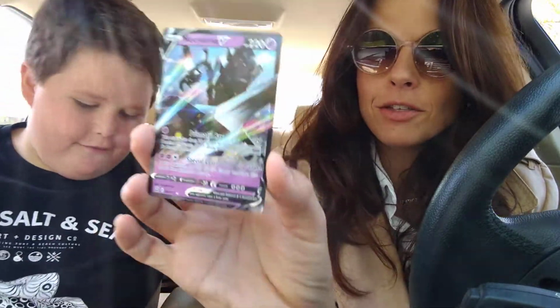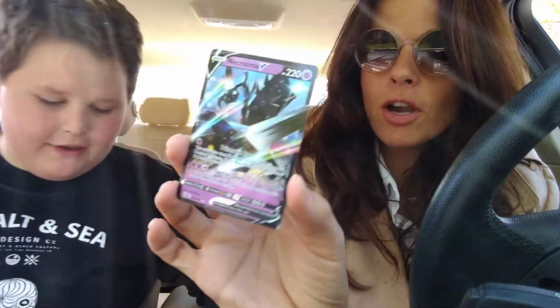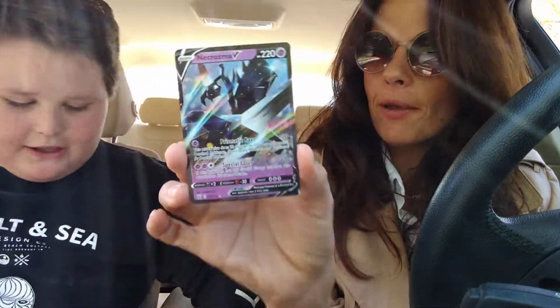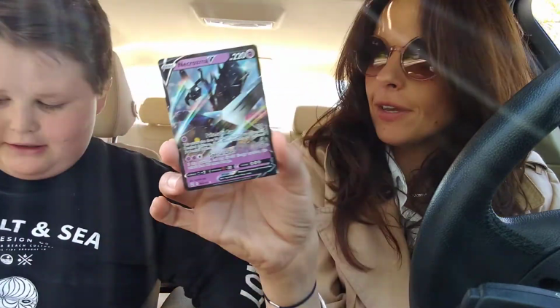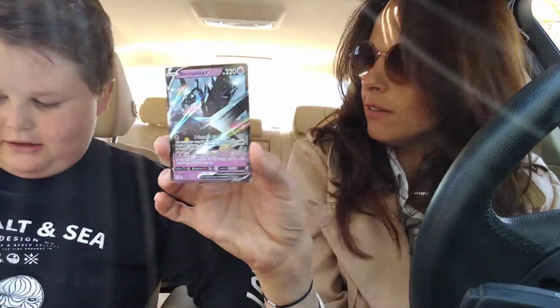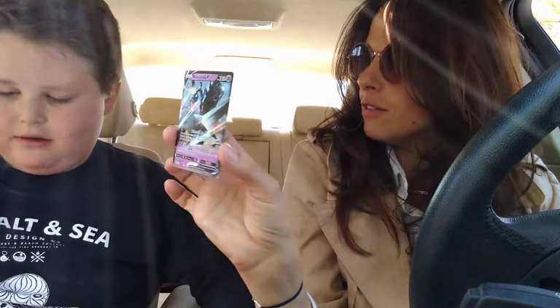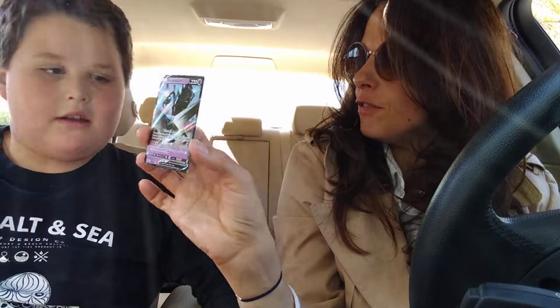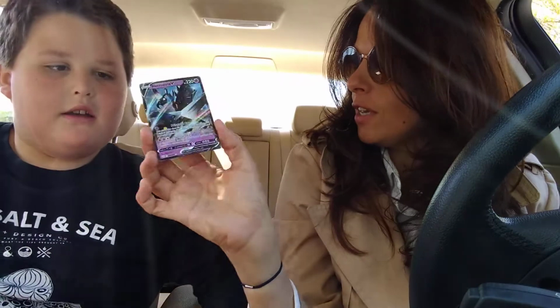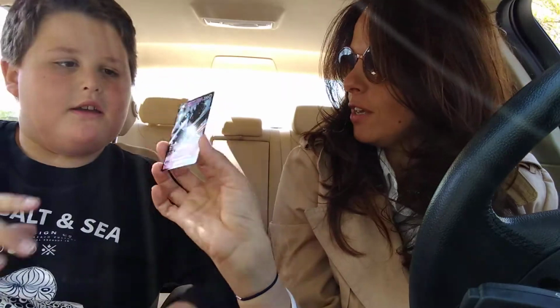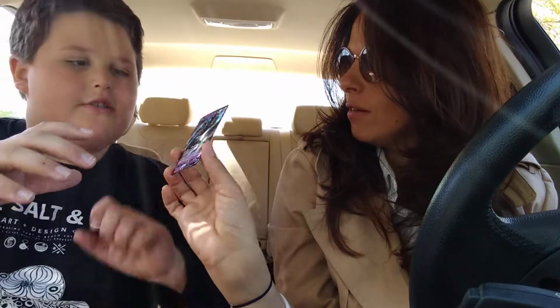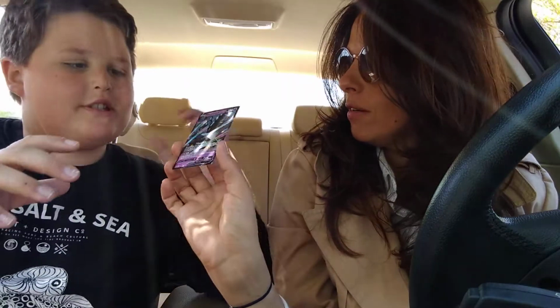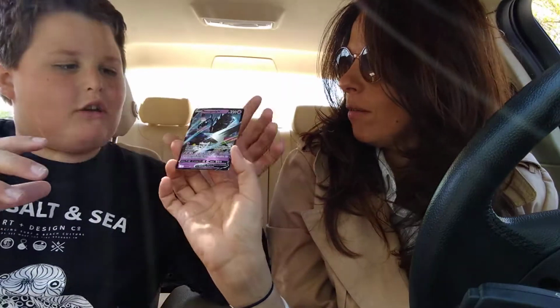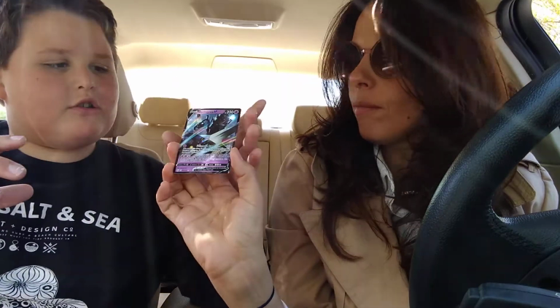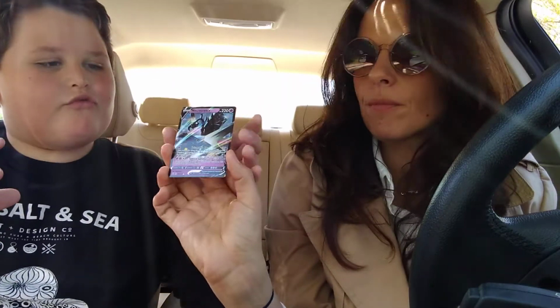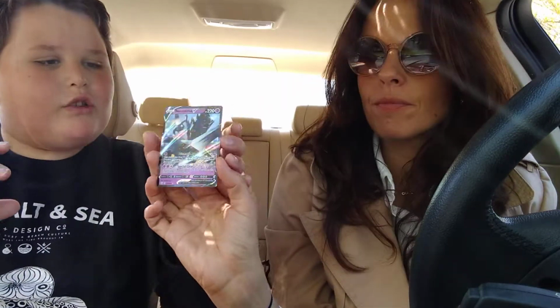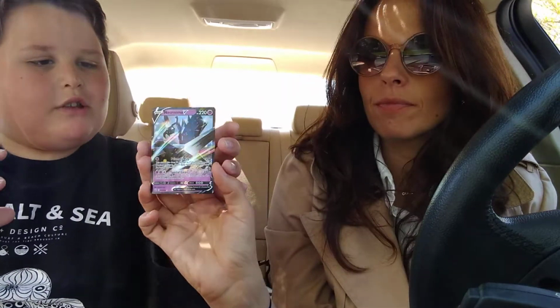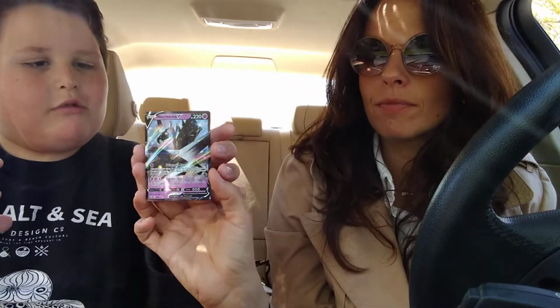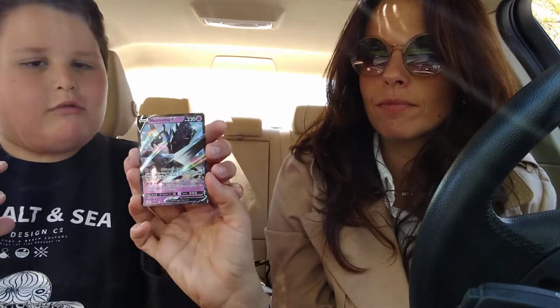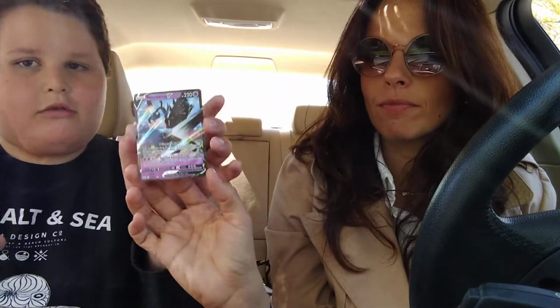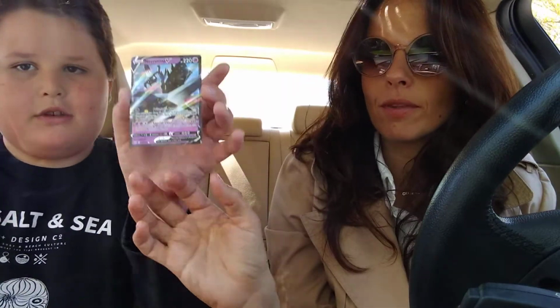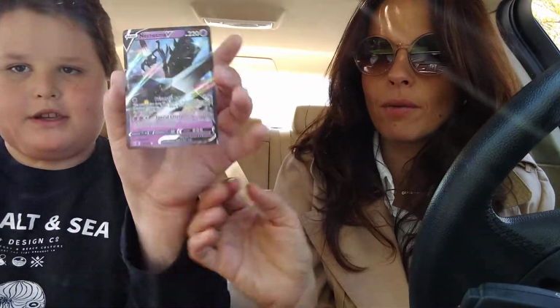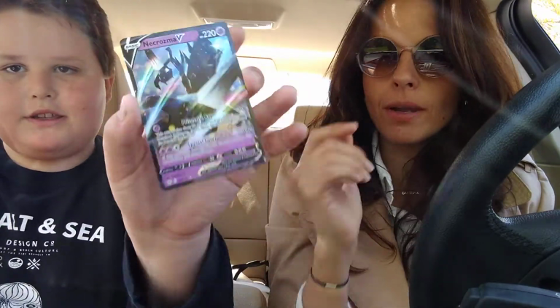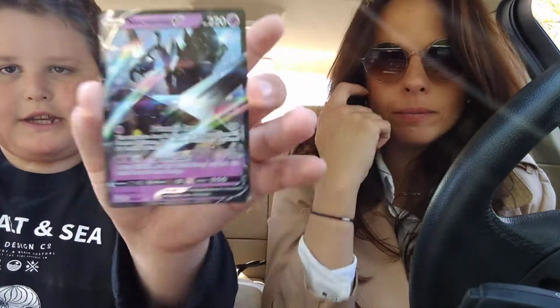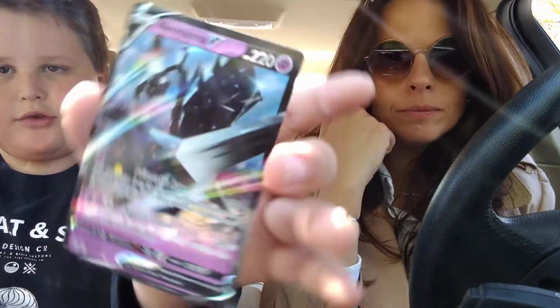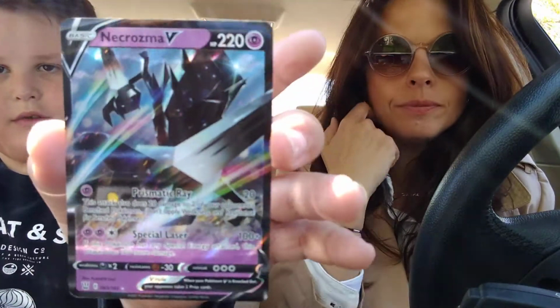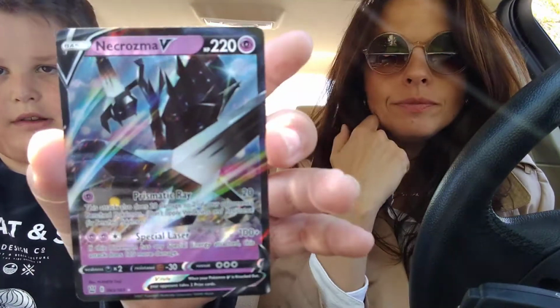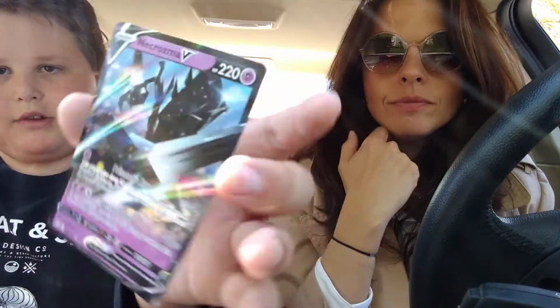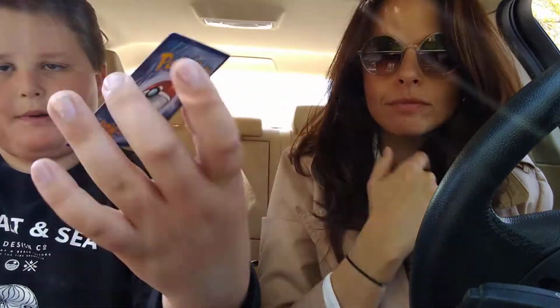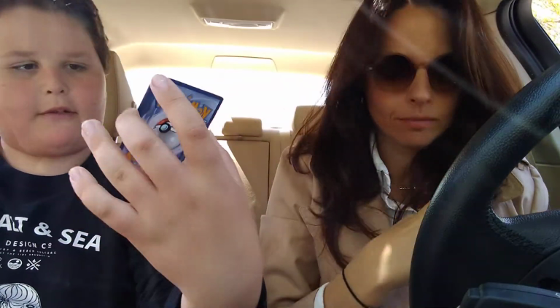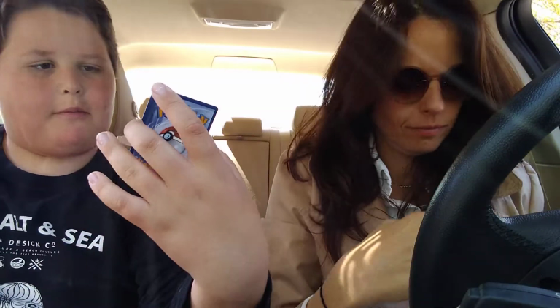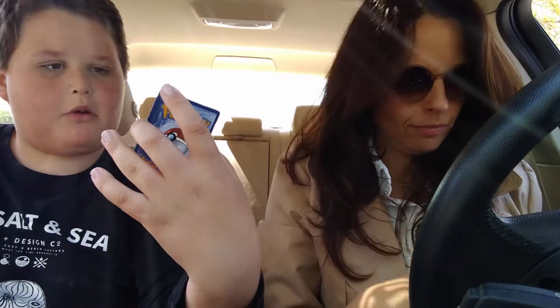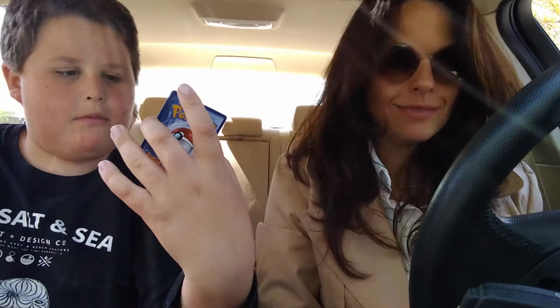So talk about this — it's a V. This card's really cool. He's actually like a really powerful Pokemon.